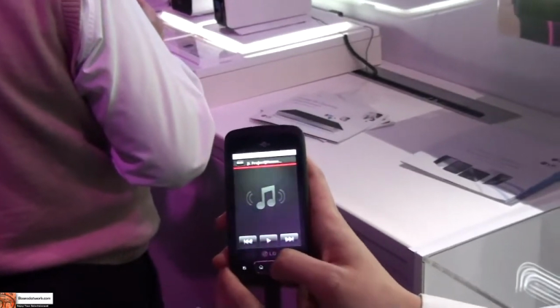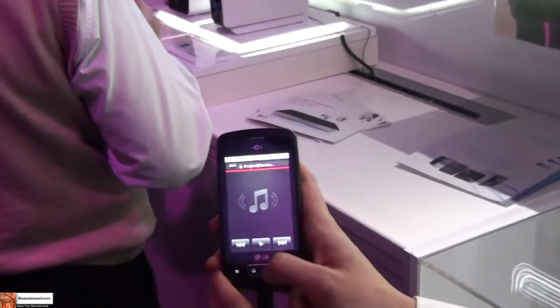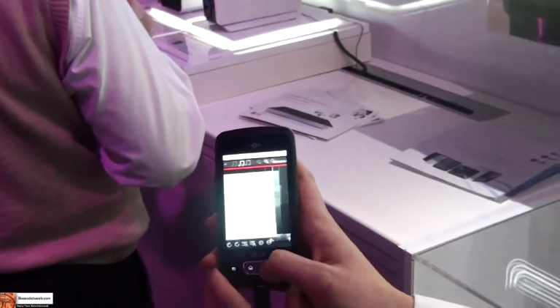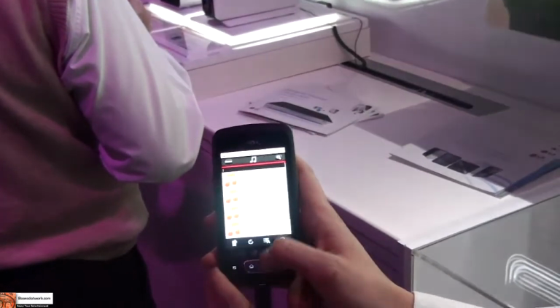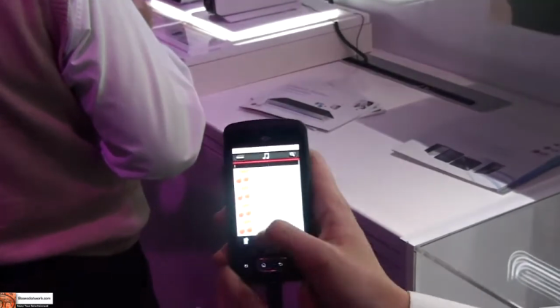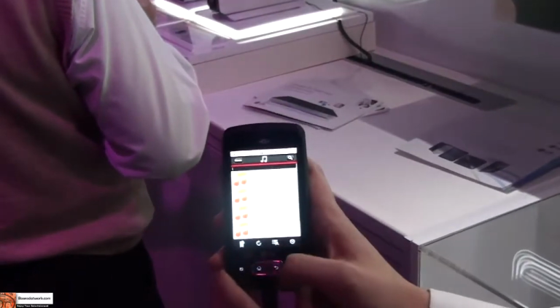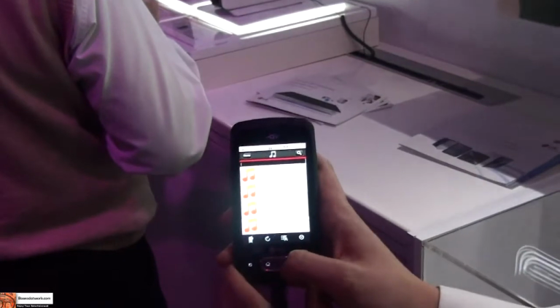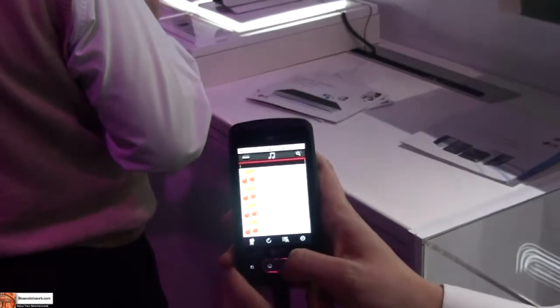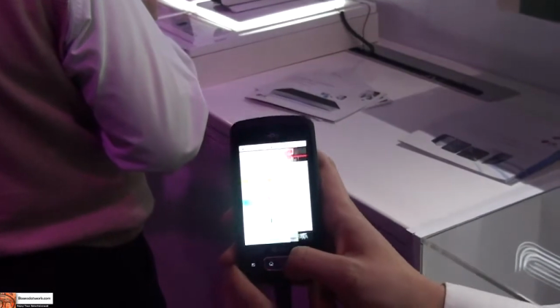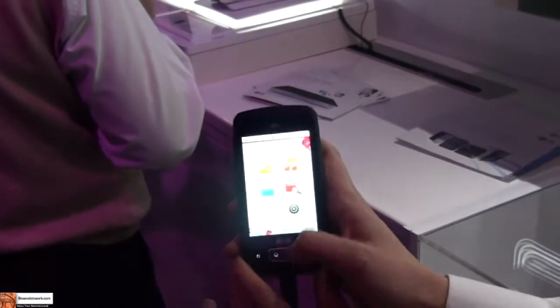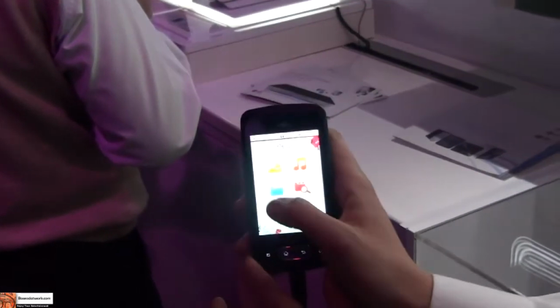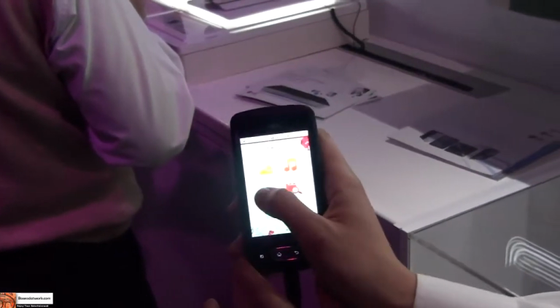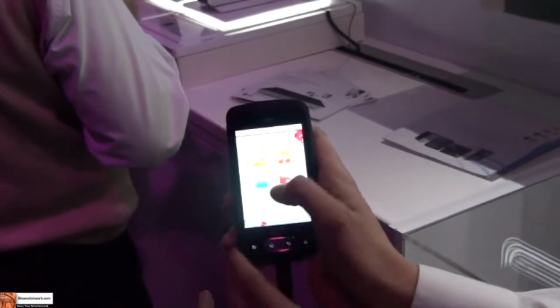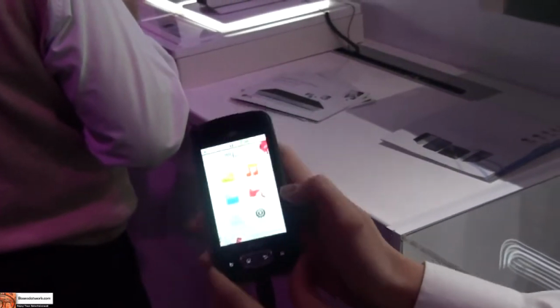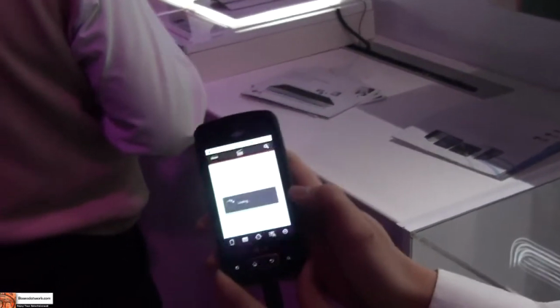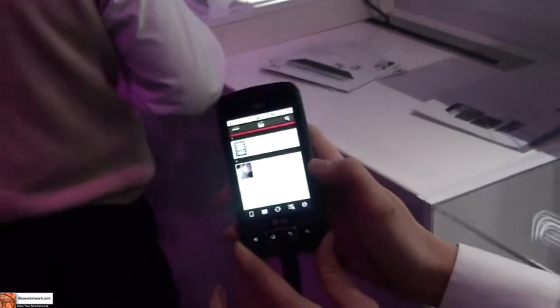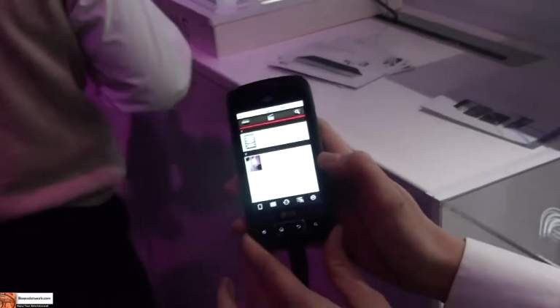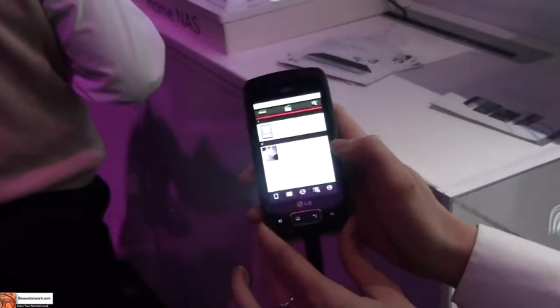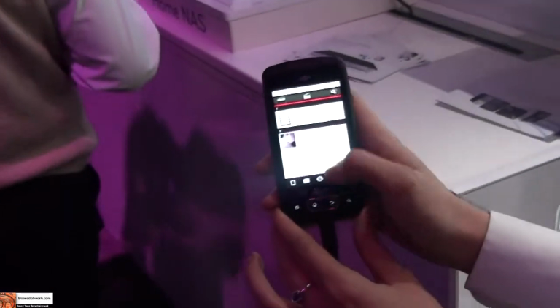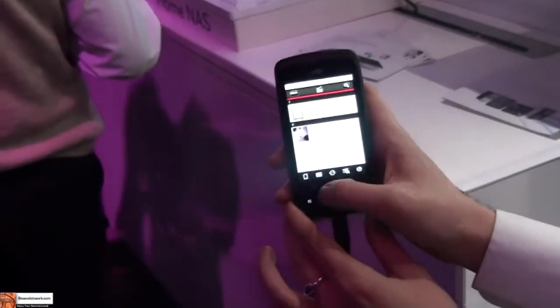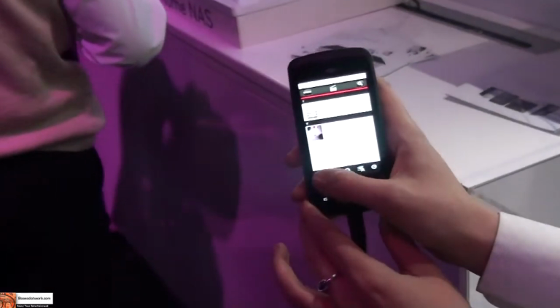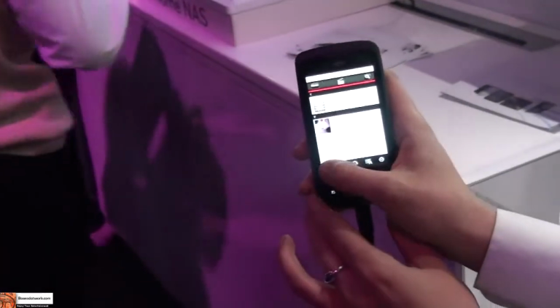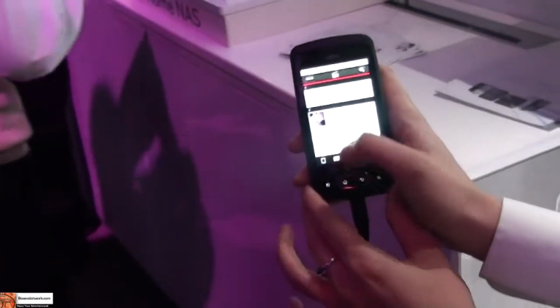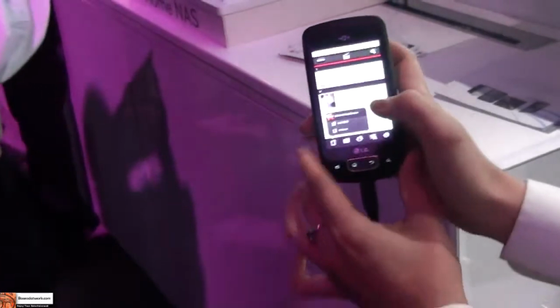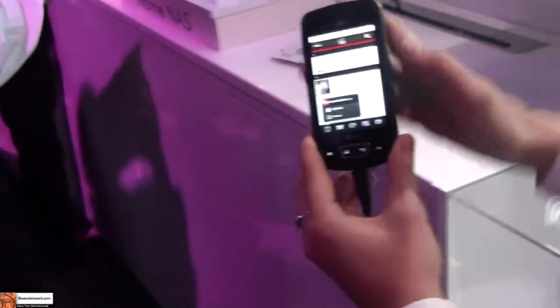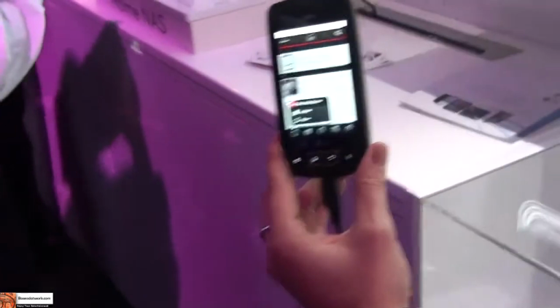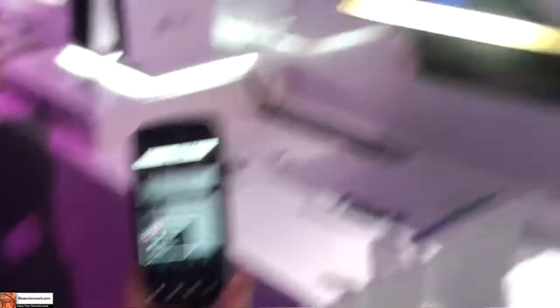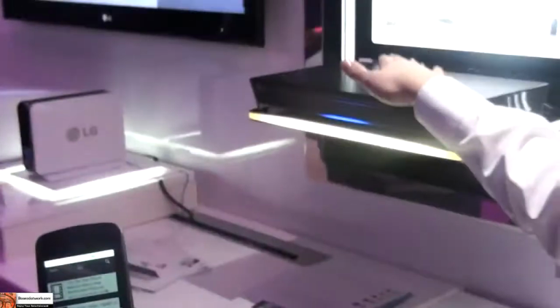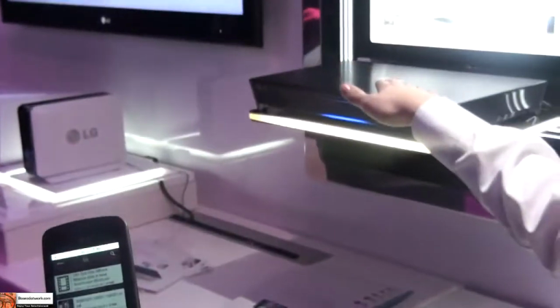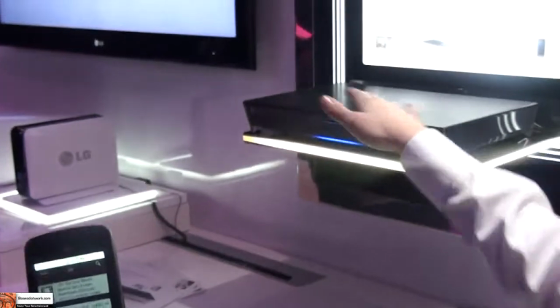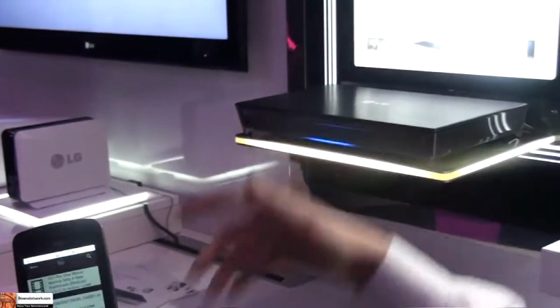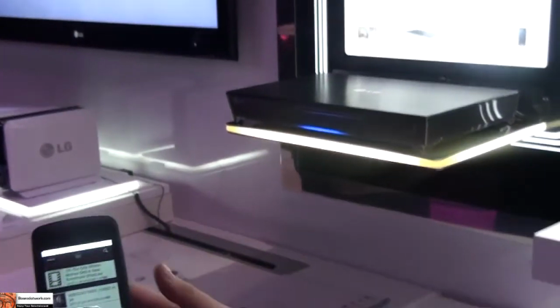You can also stream video, which is a really great advancement, especially with the converting that this NAS enabled.